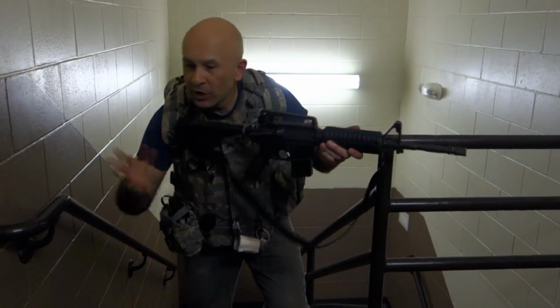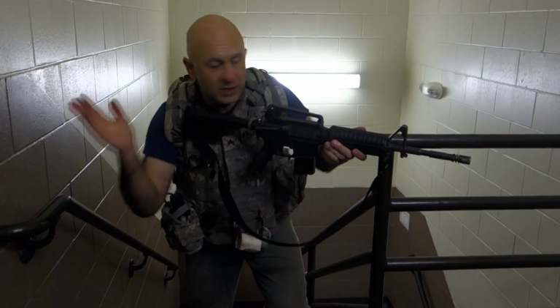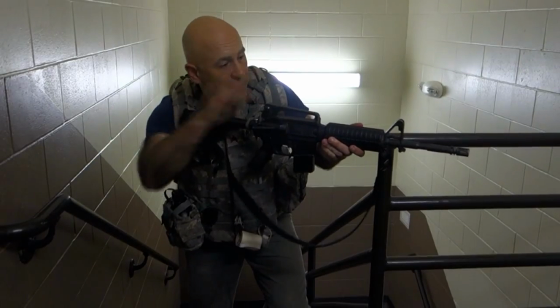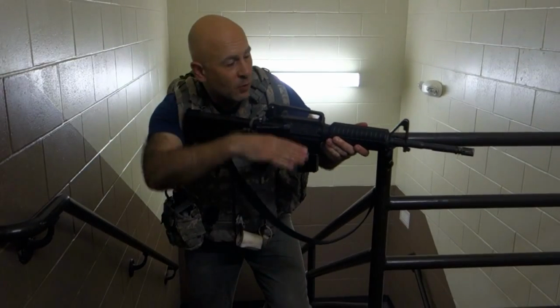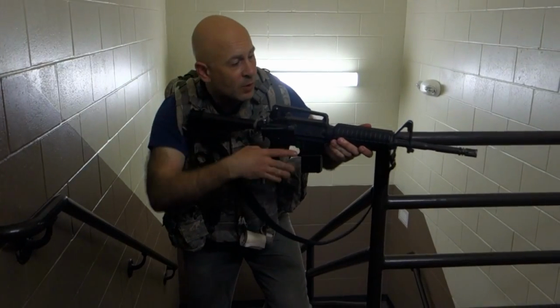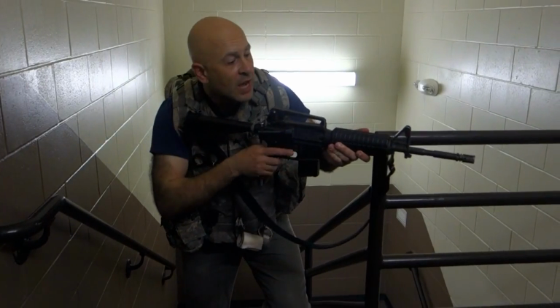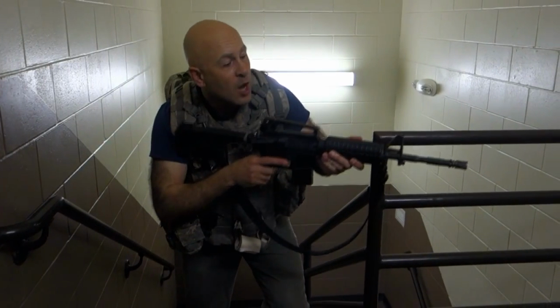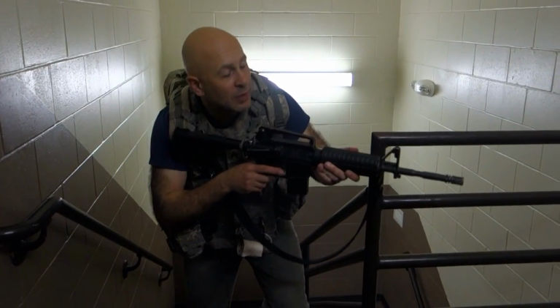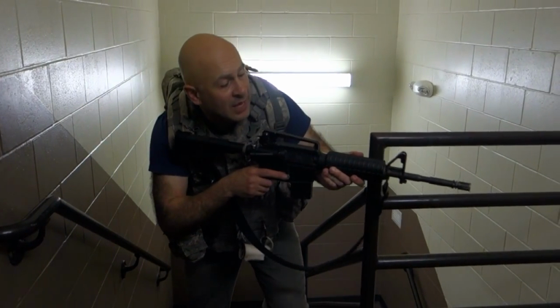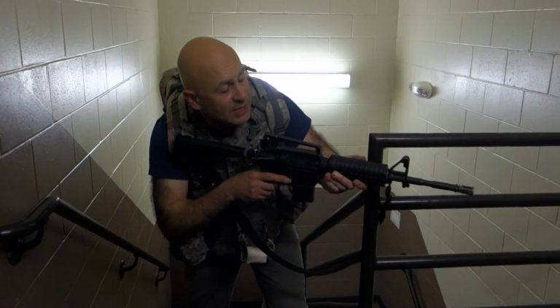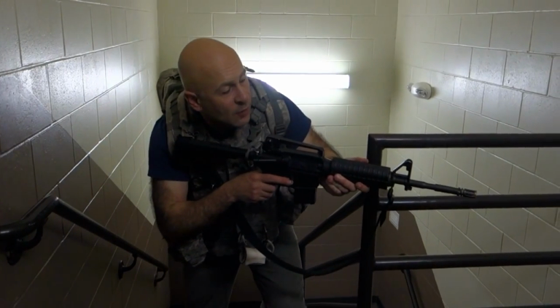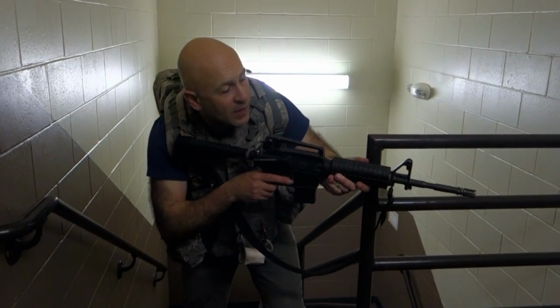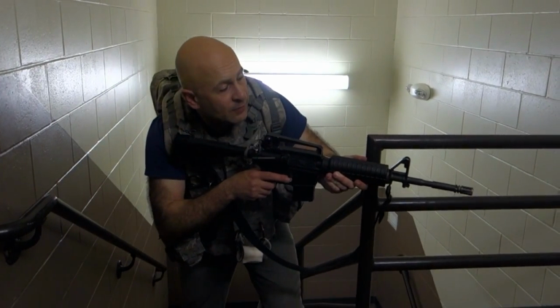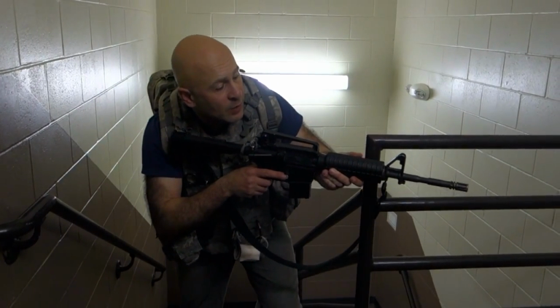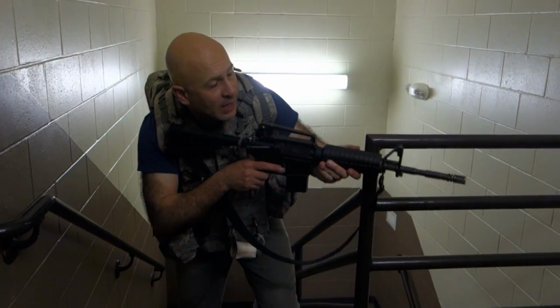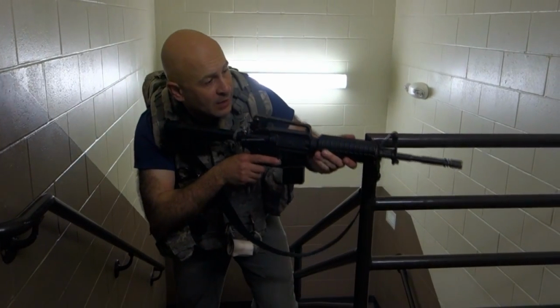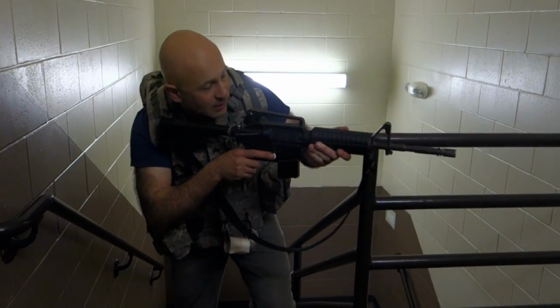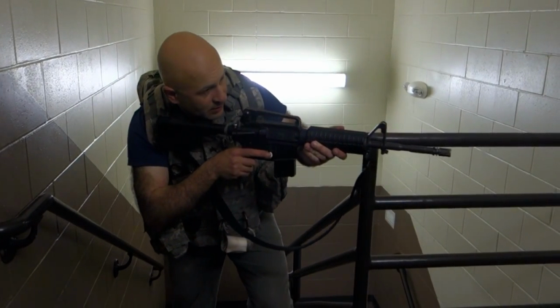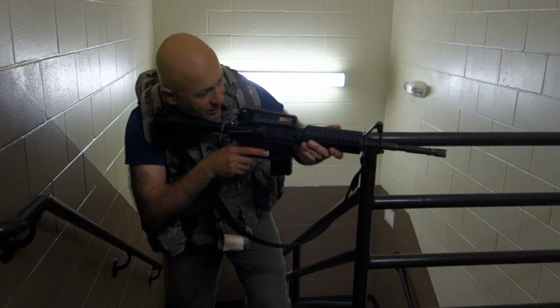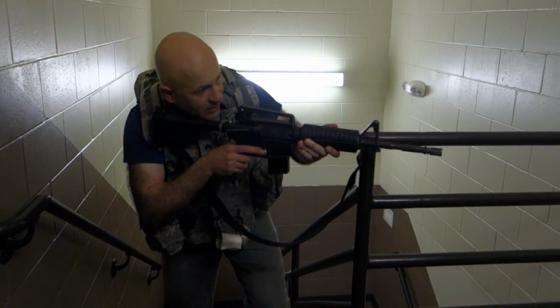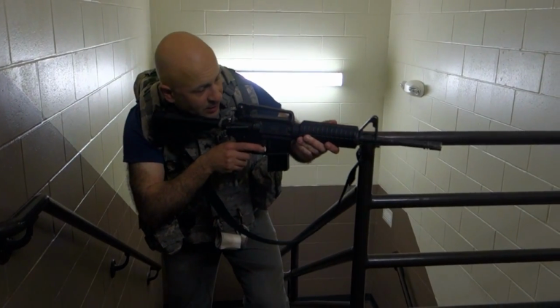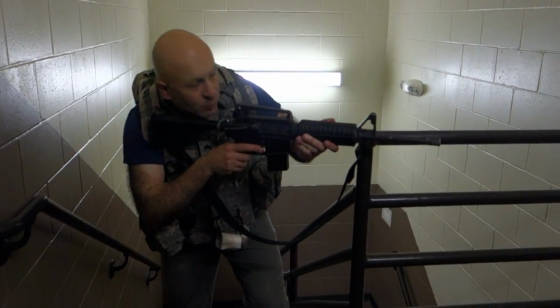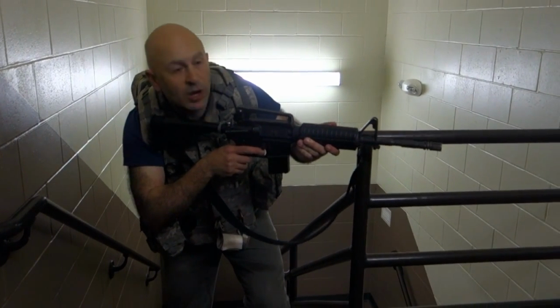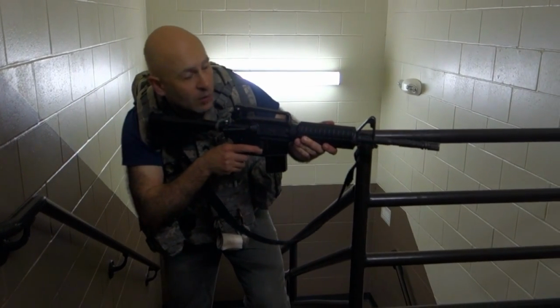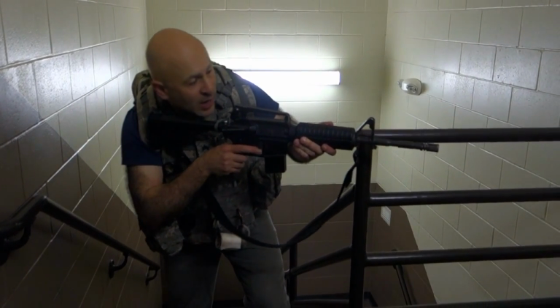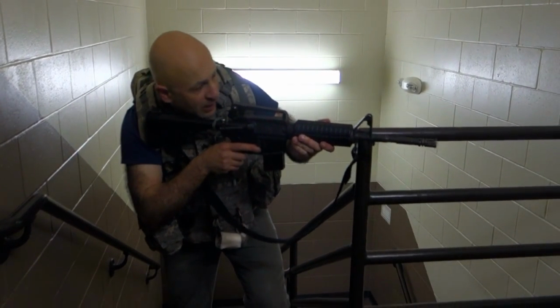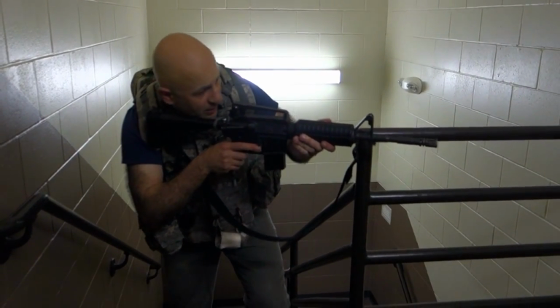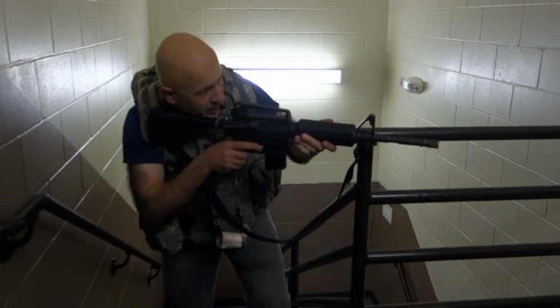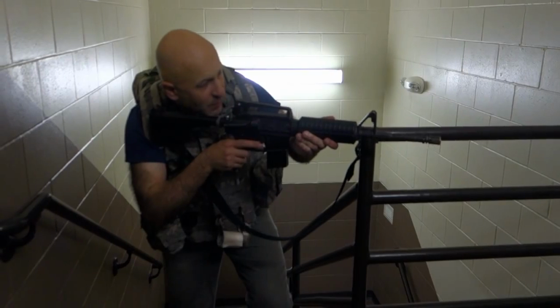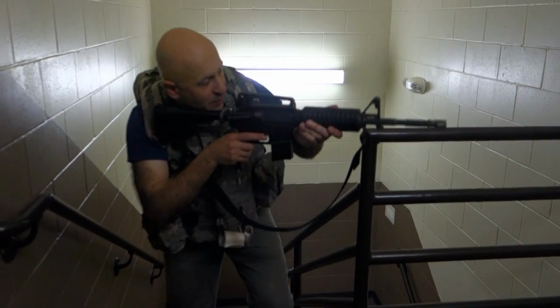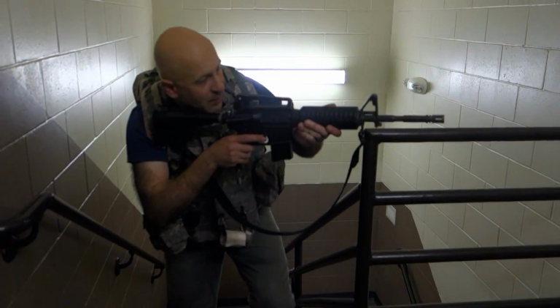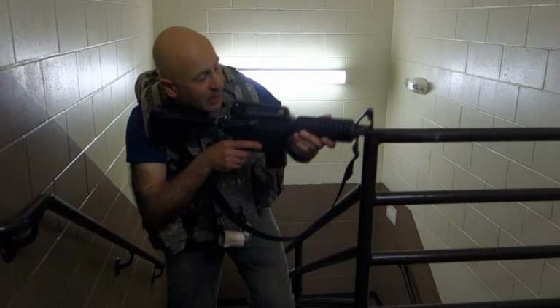Security team, forward. Apply self-aid if you can. I can't reach my arm. We're on our way. Bang, bang, bang.